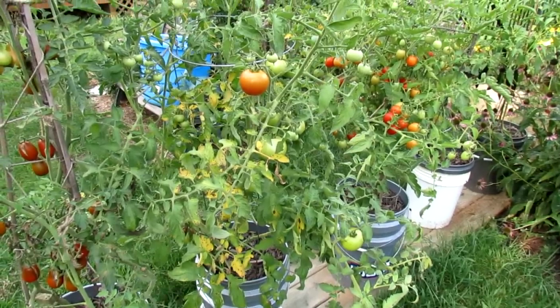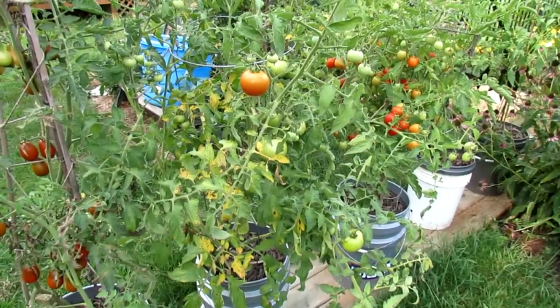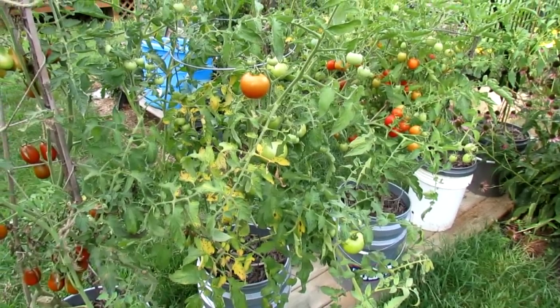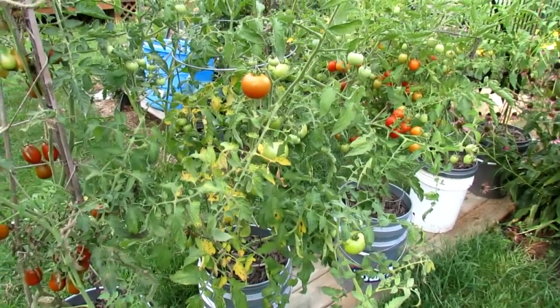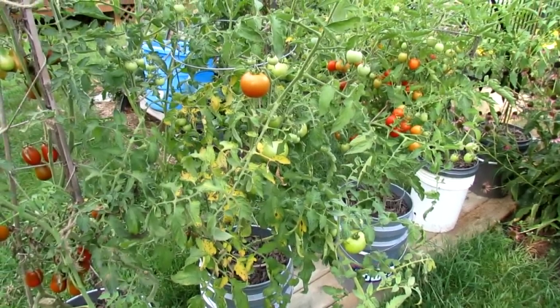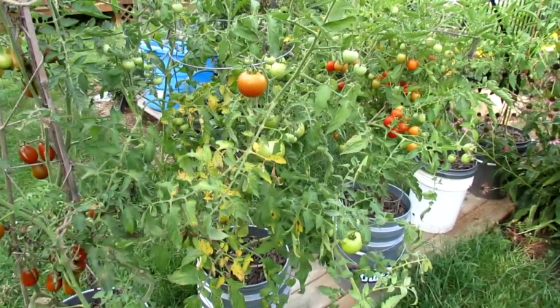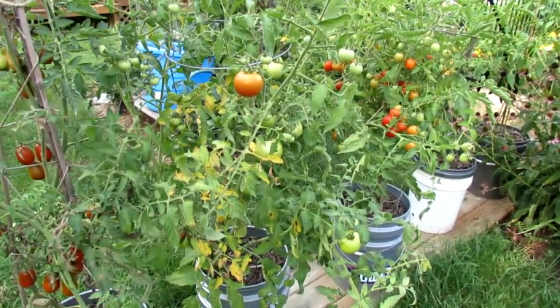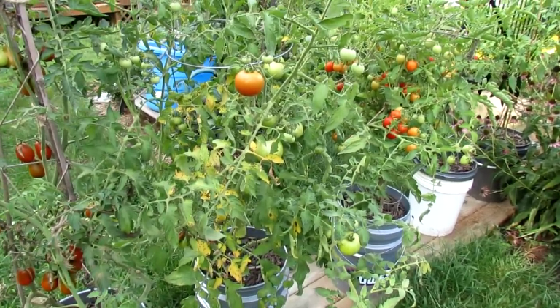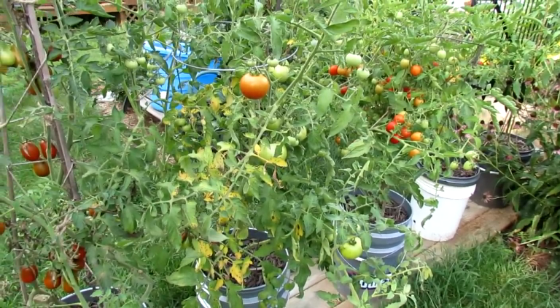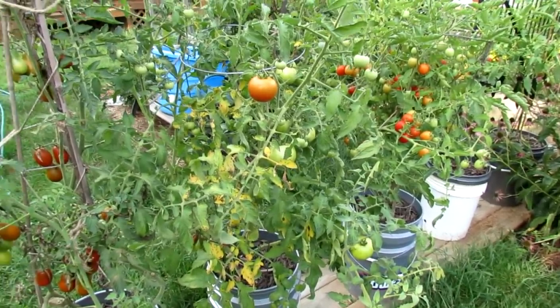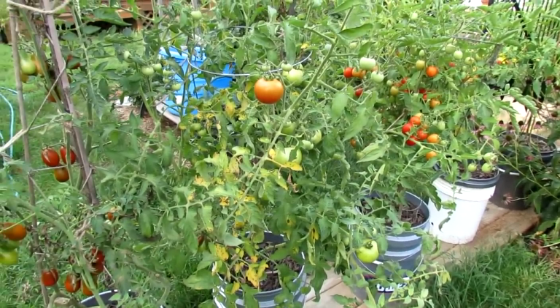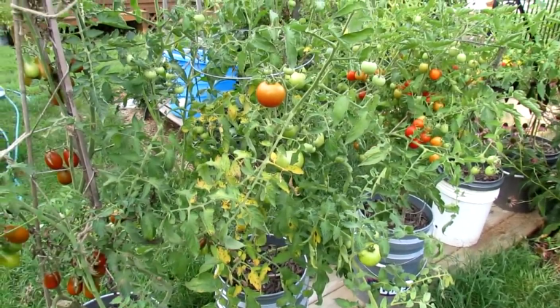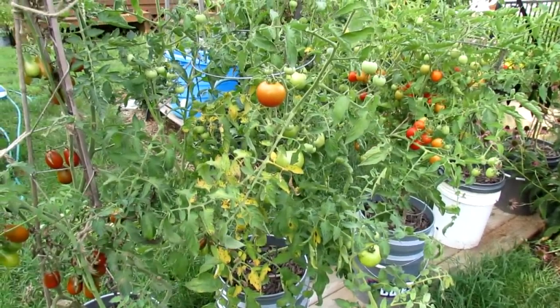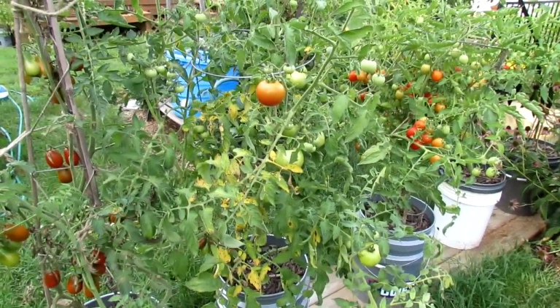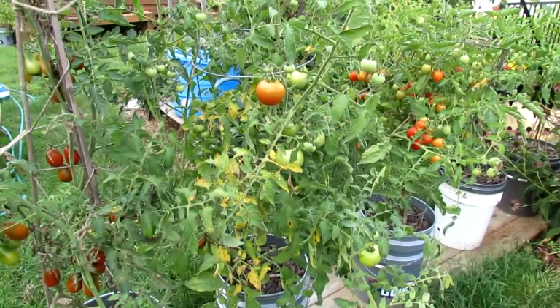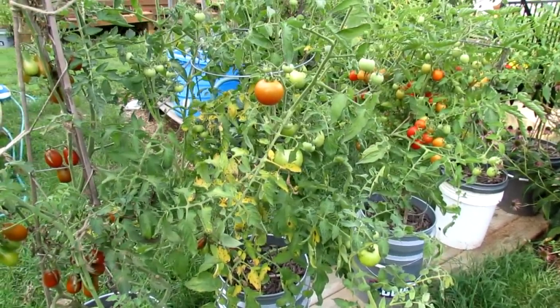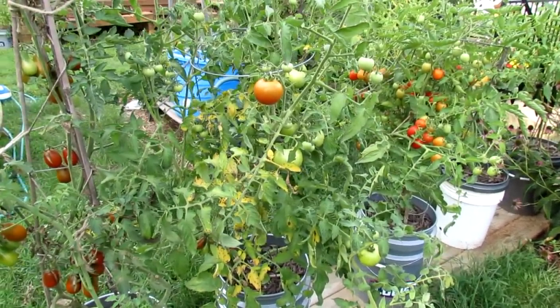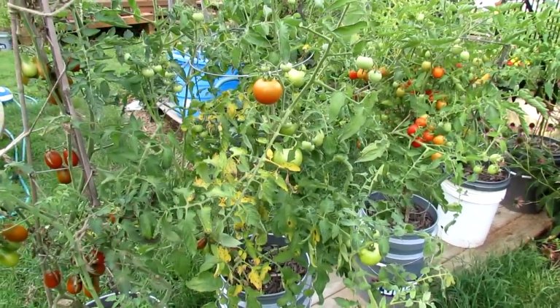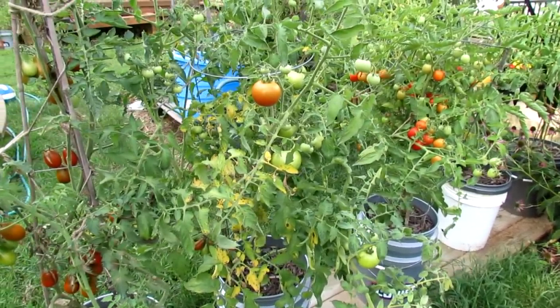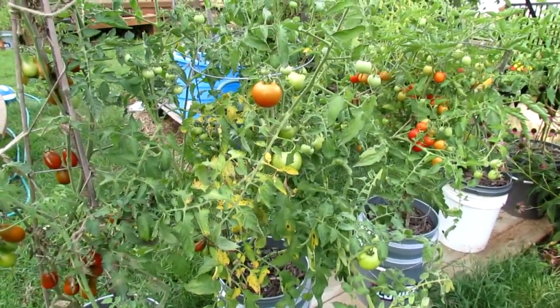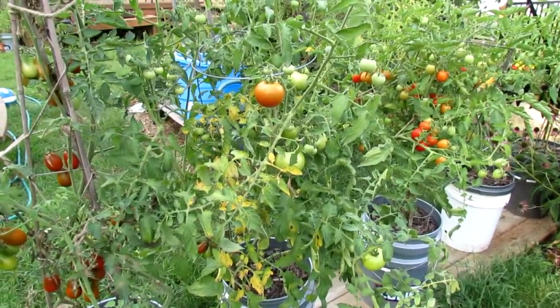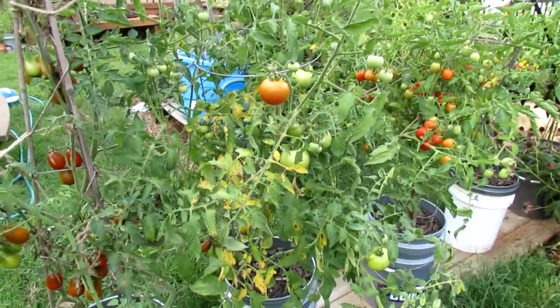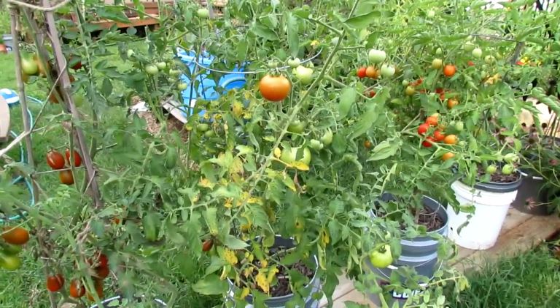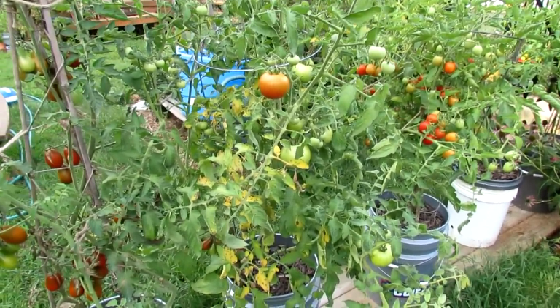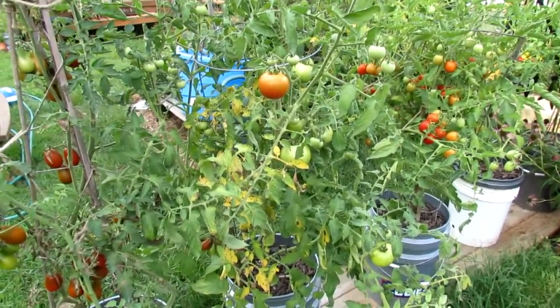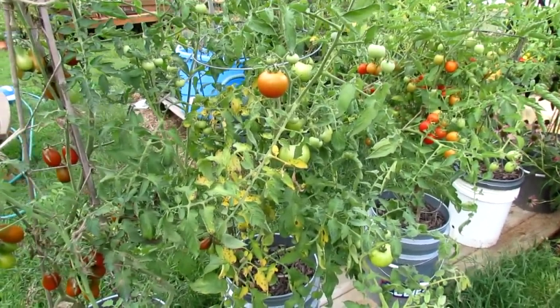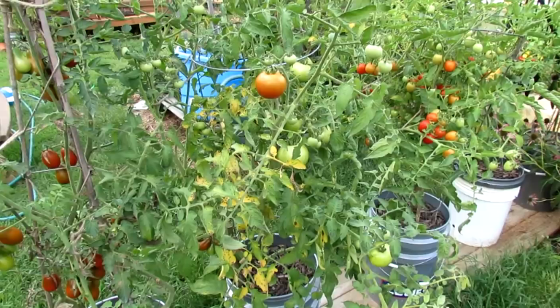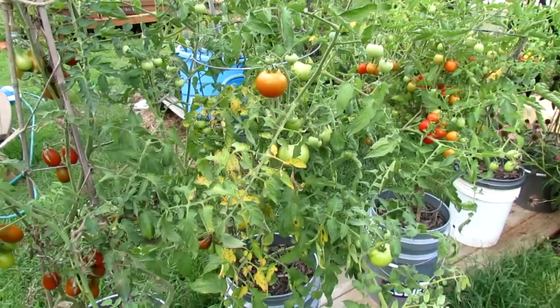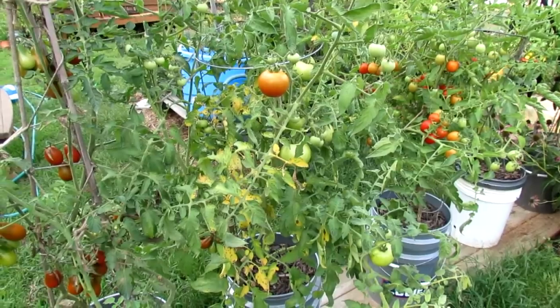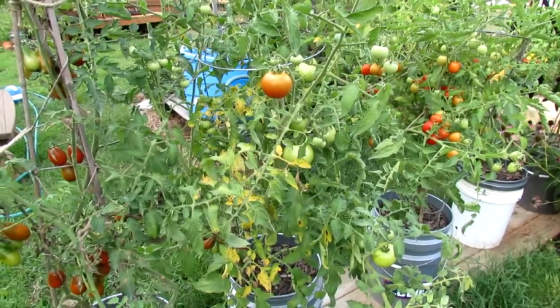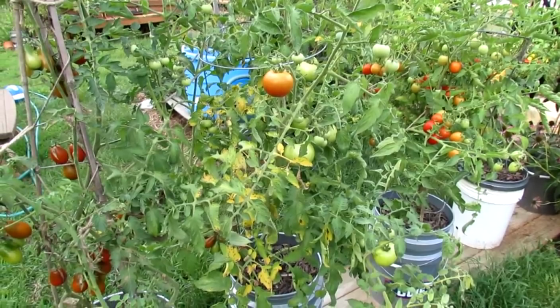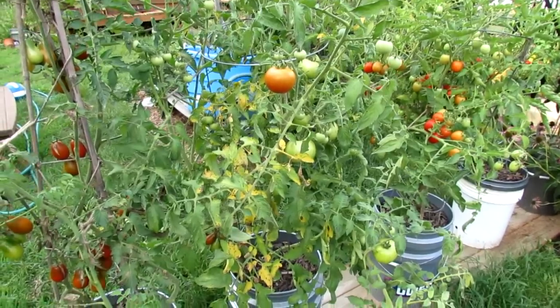Welcome to the Rustic Garden. Today I wanted to teach you some principles for controlling leaf disease on your tomatoes.